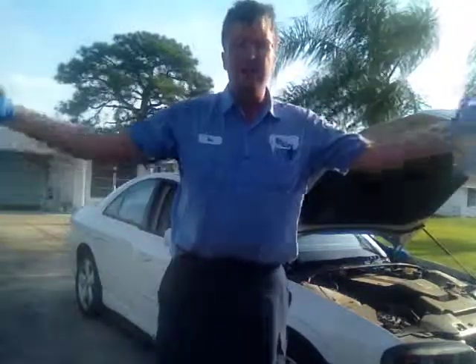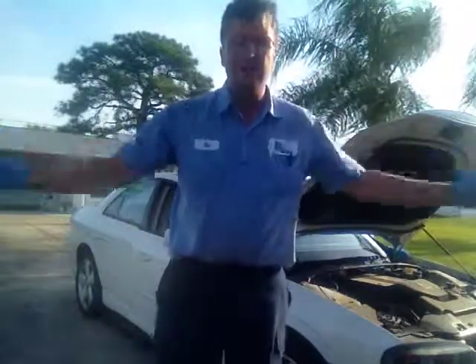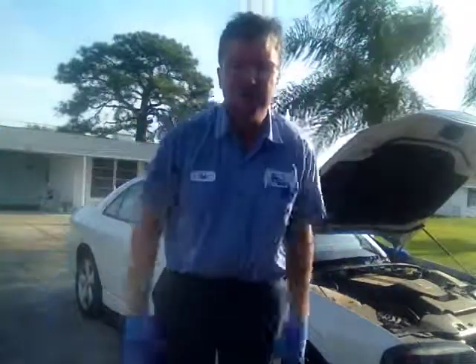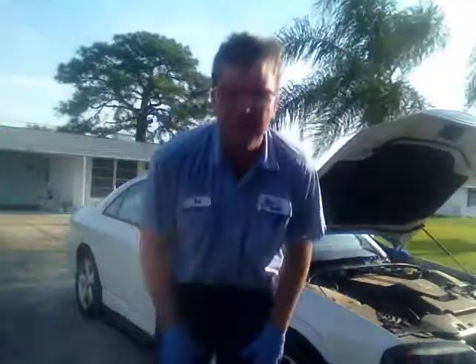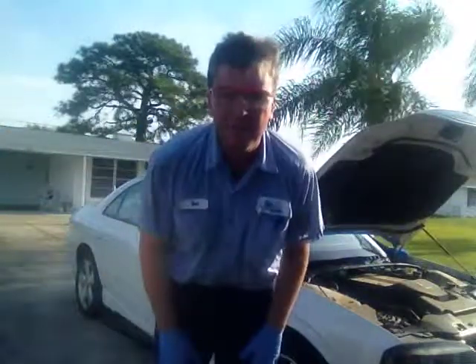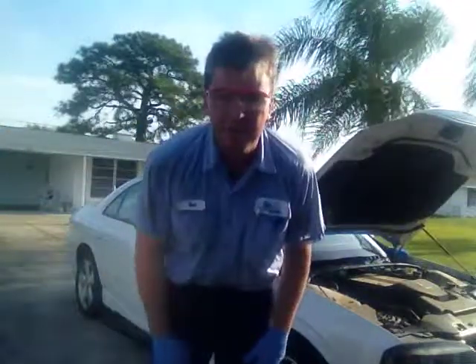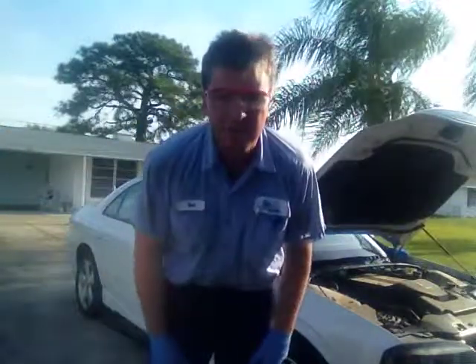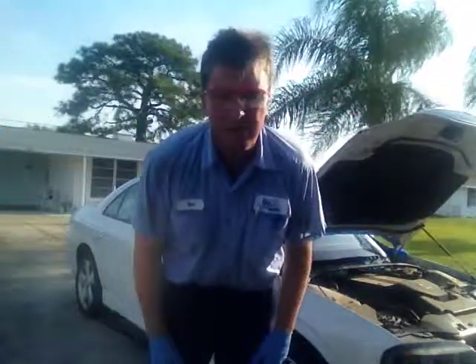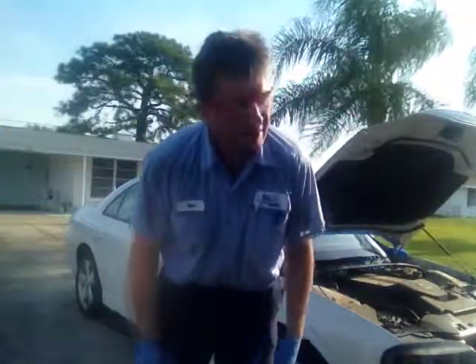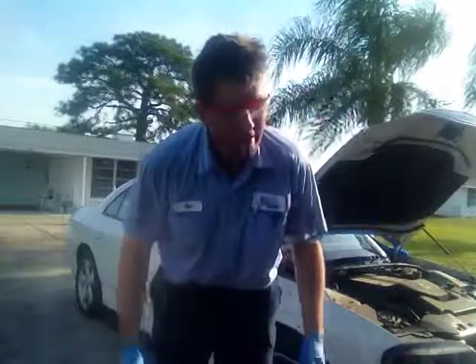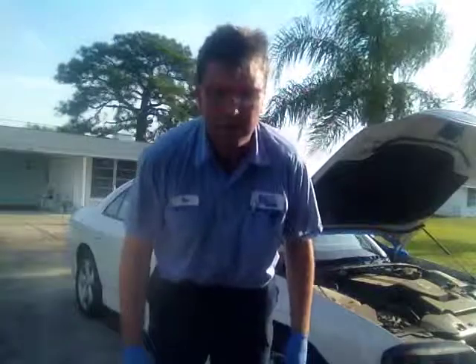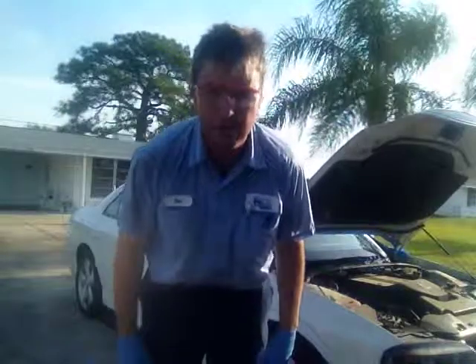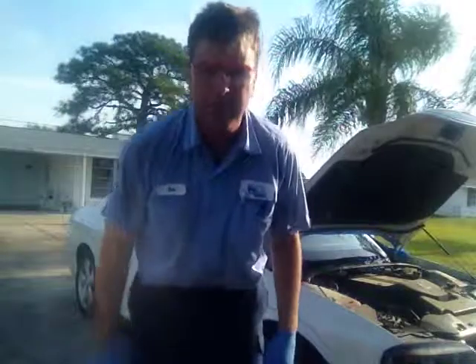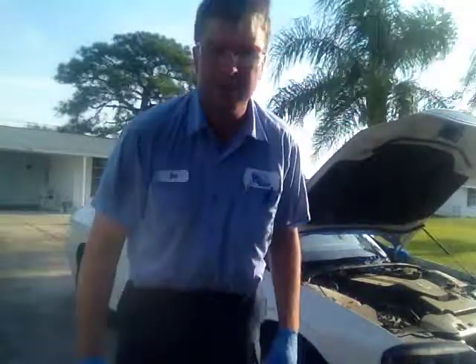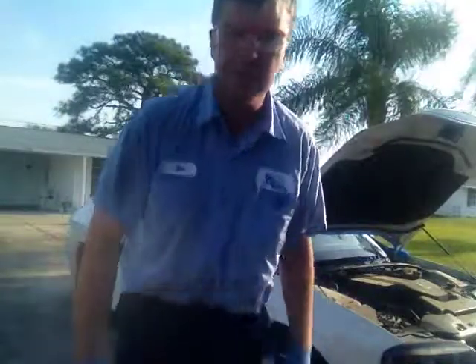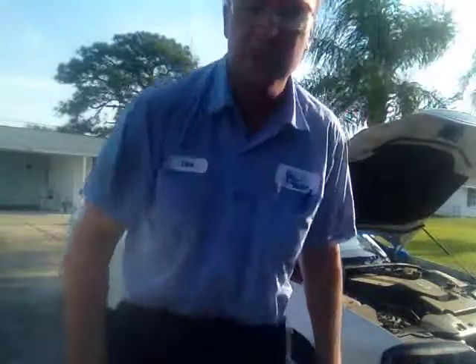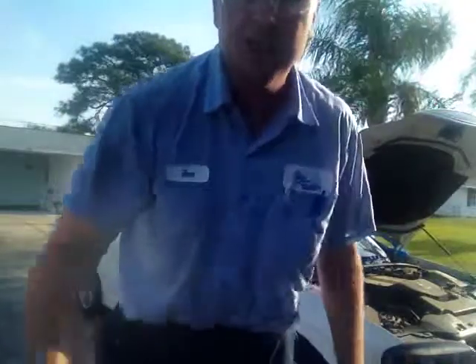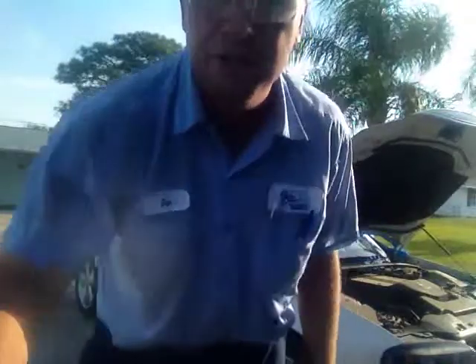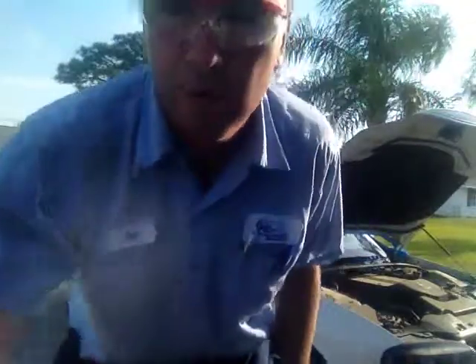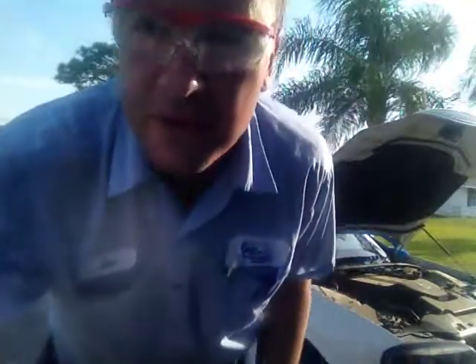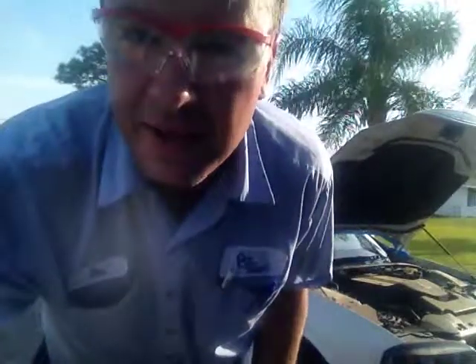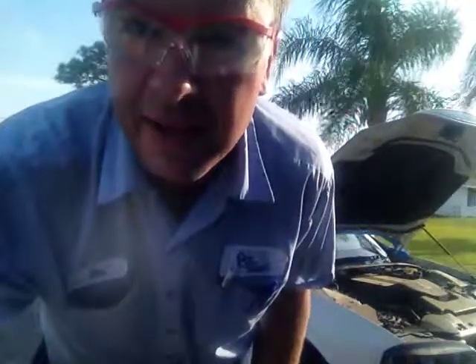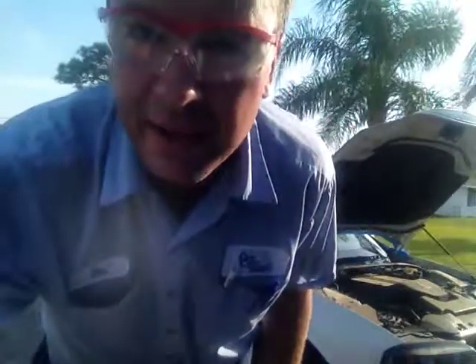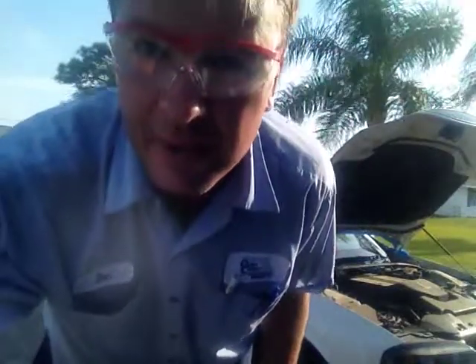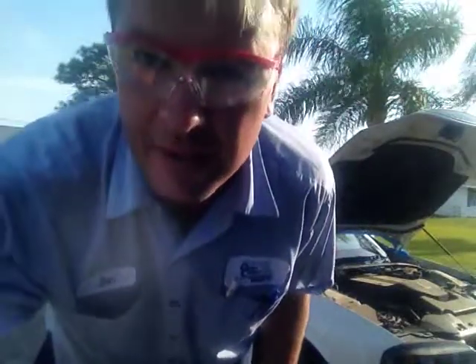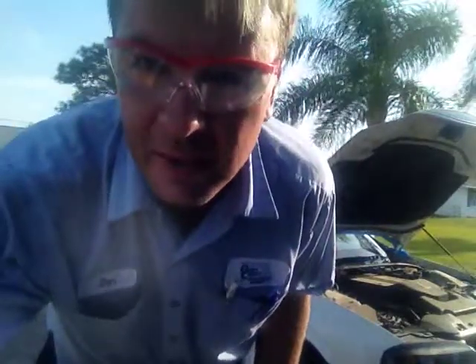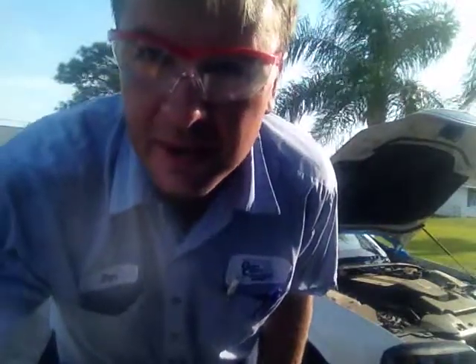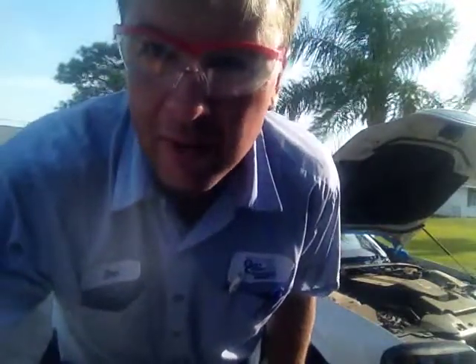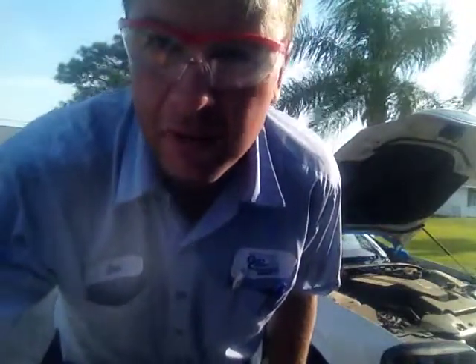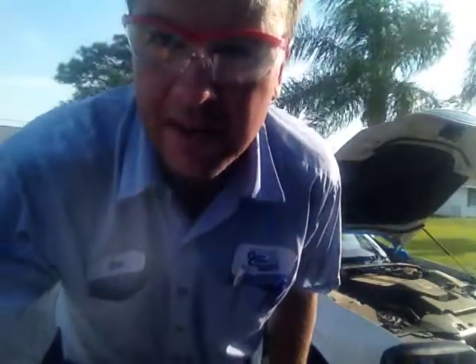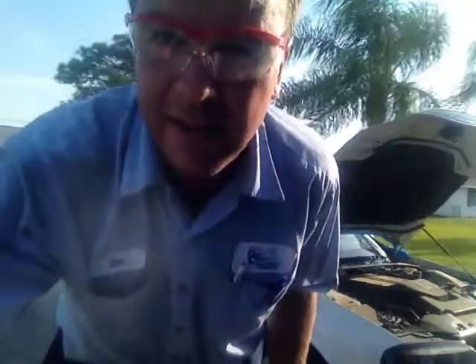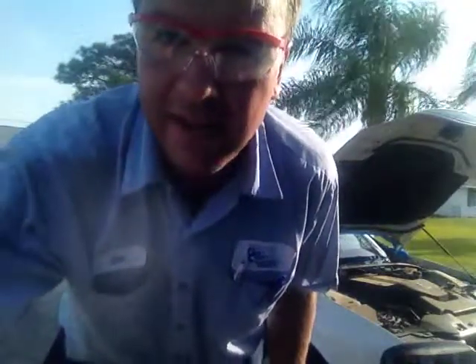When precision is a must, folks, it's the Rolodec you can trust. You should order yours today at www.rolodec.net.